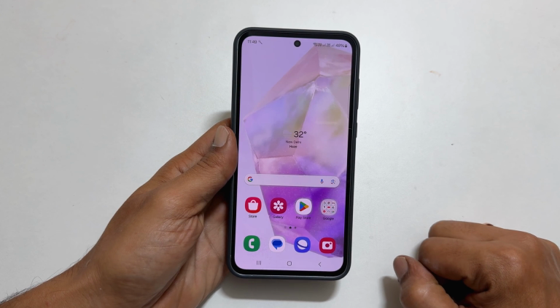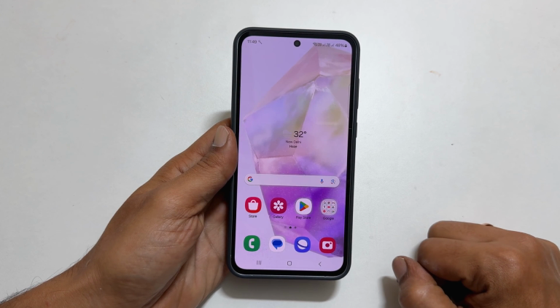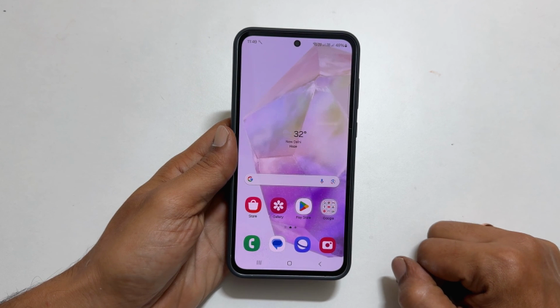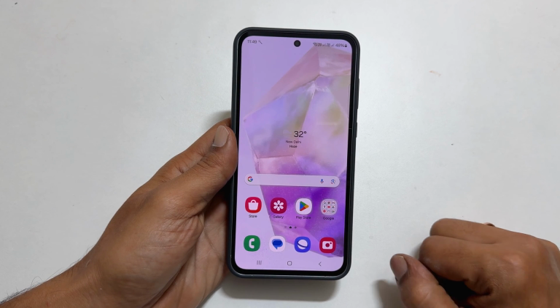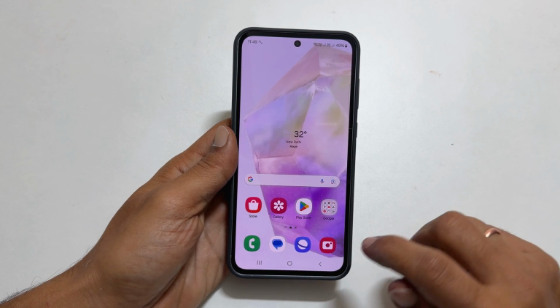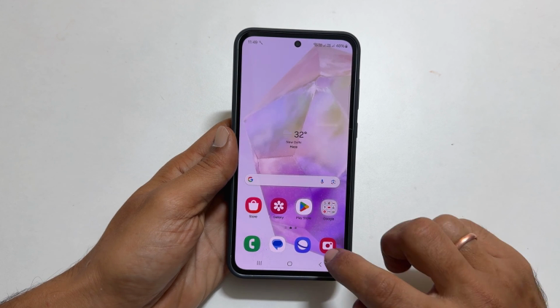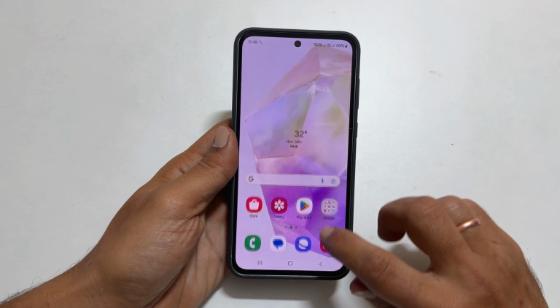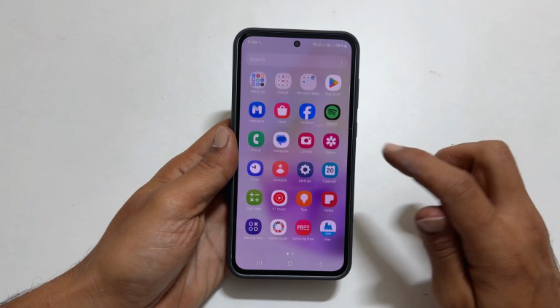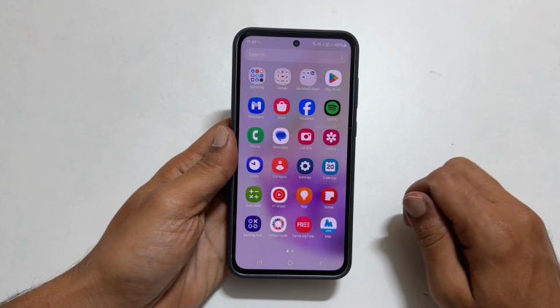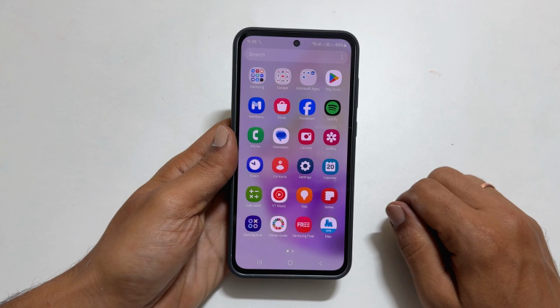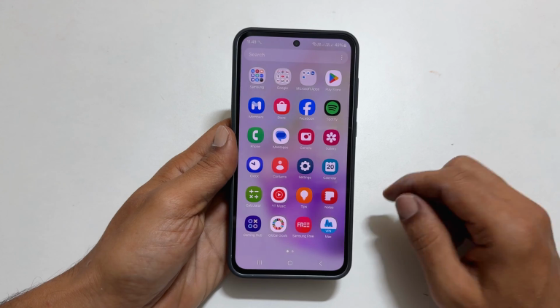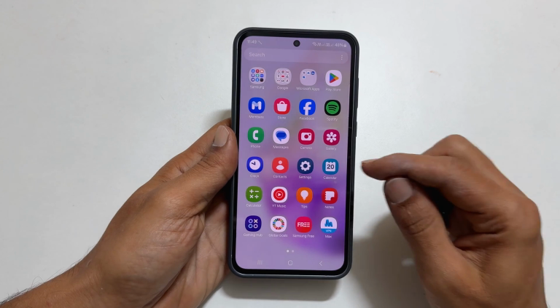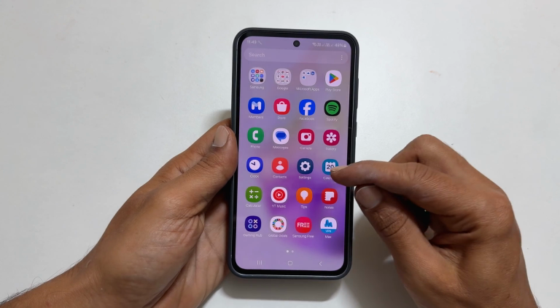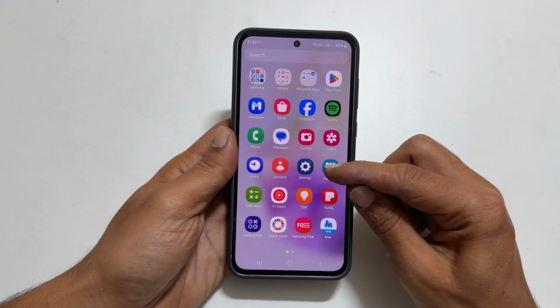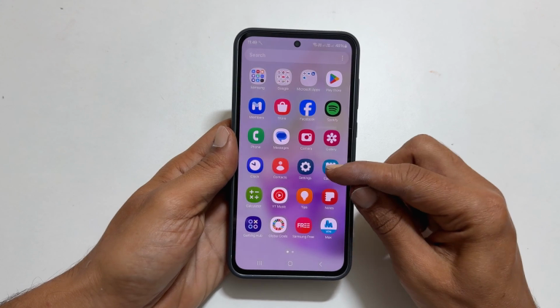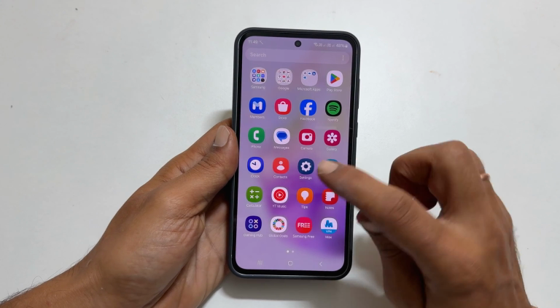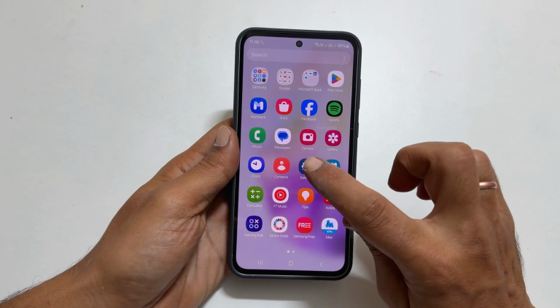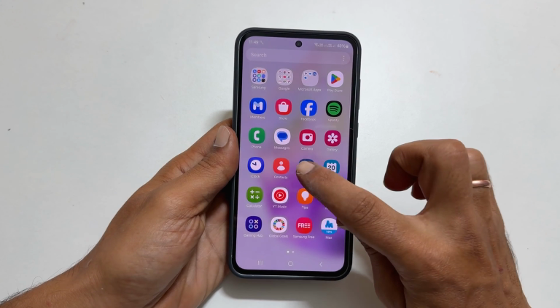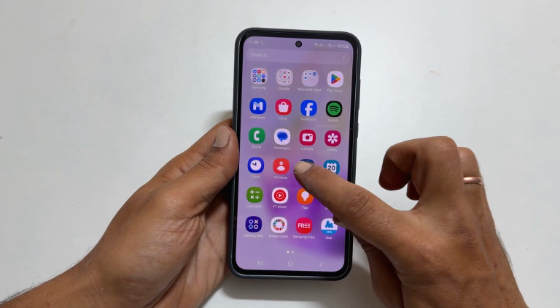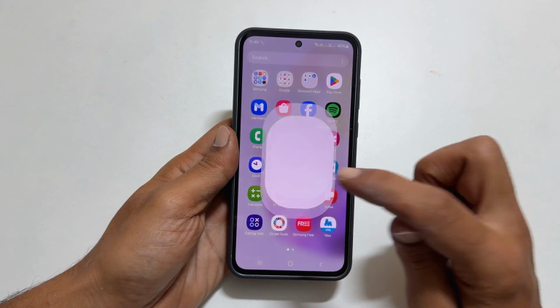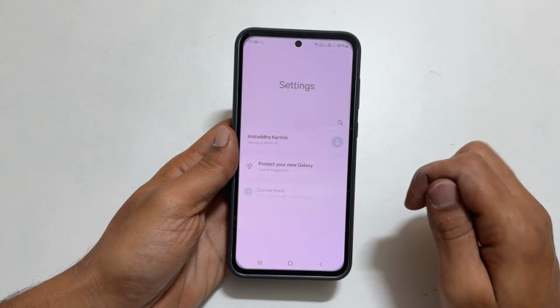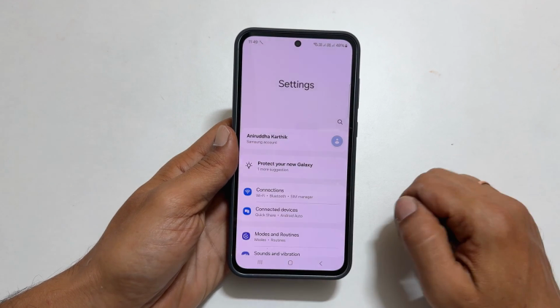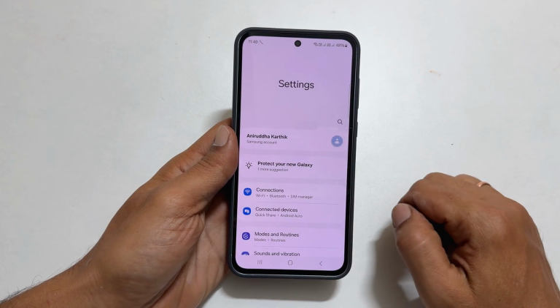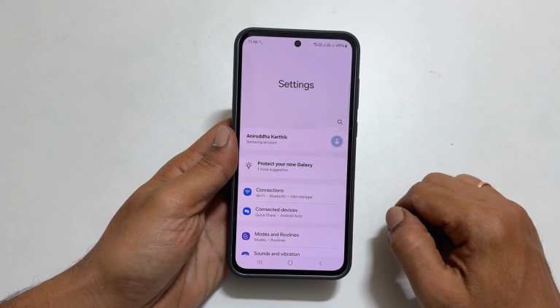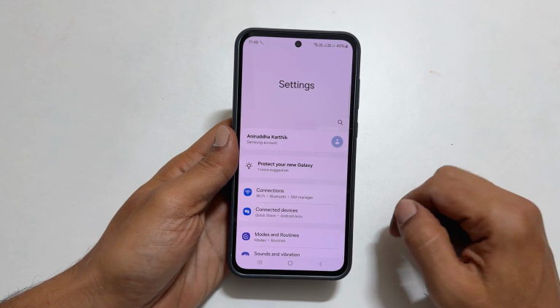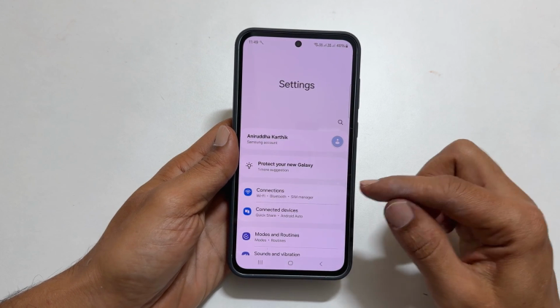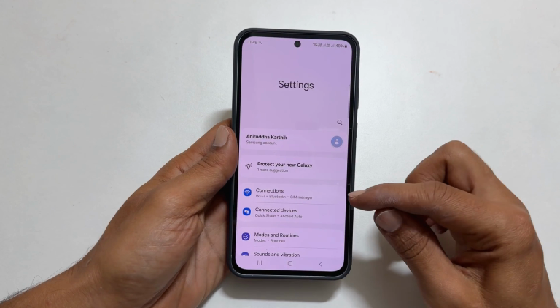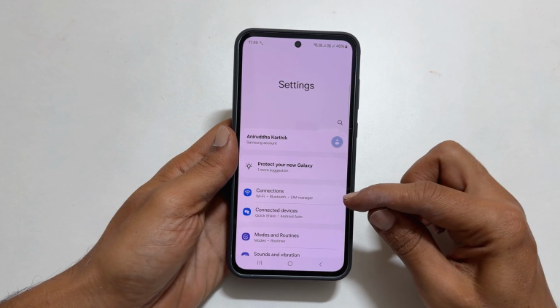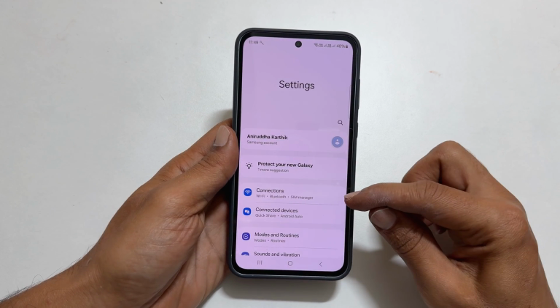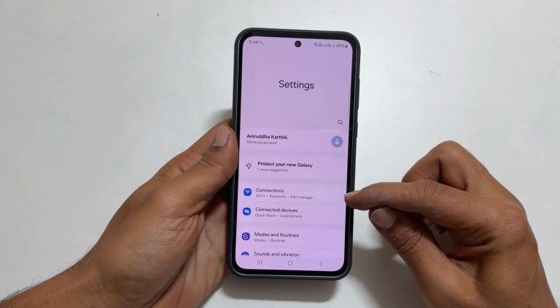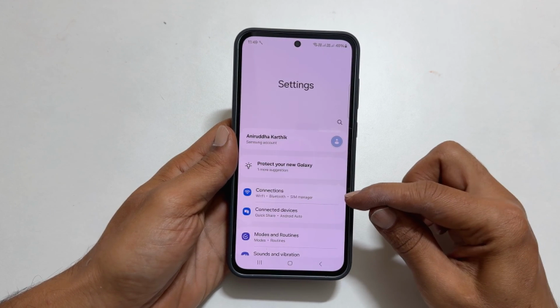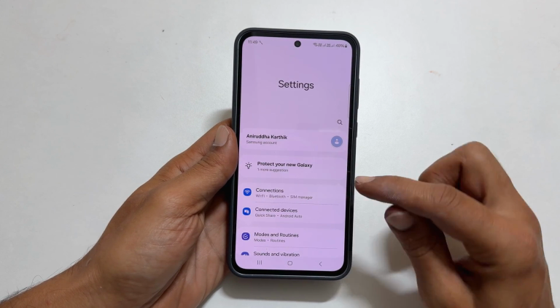To begin, go to Settings. Then, go inside Connections.